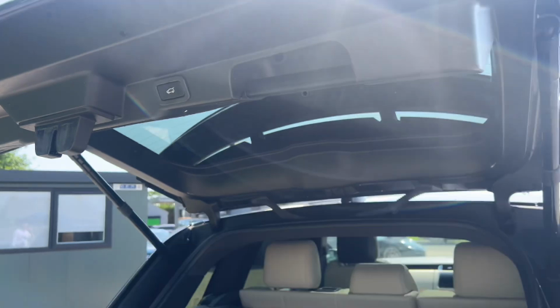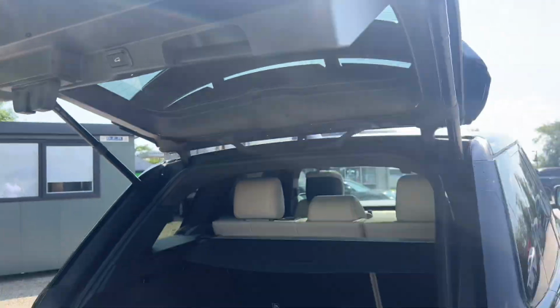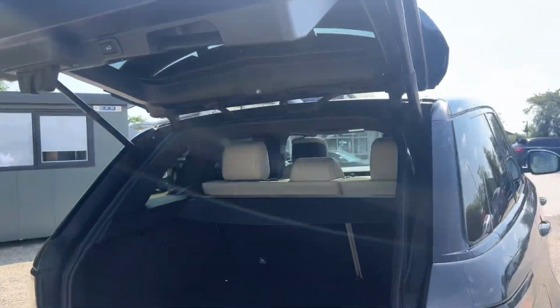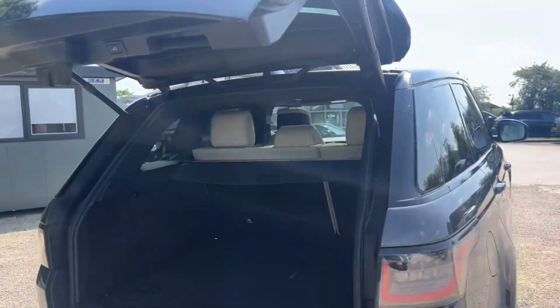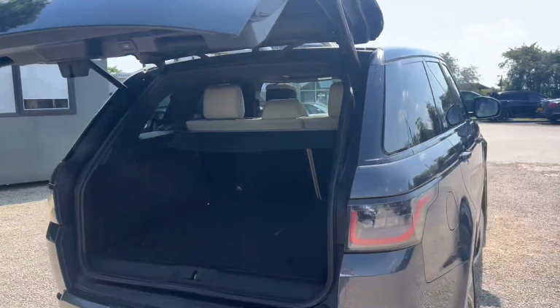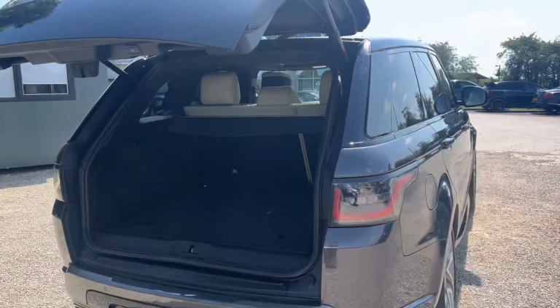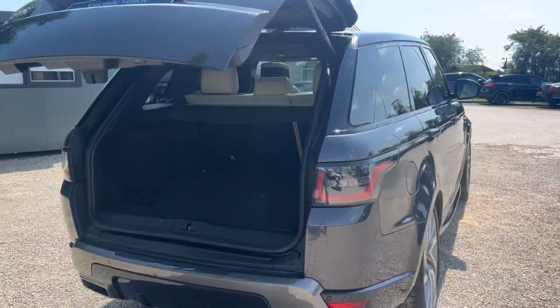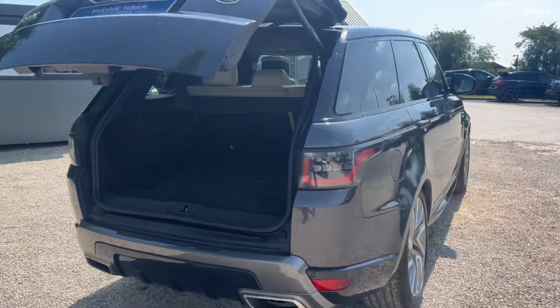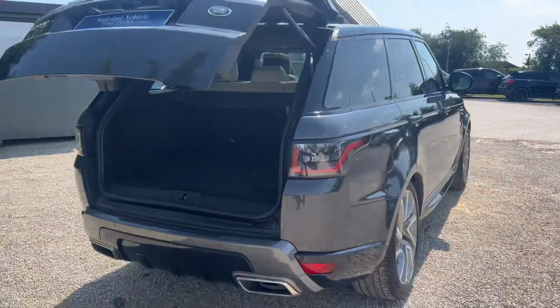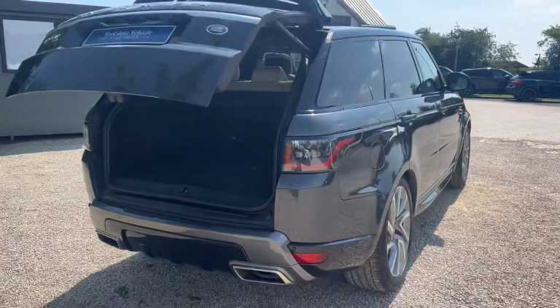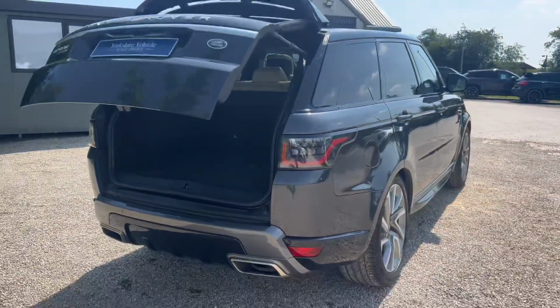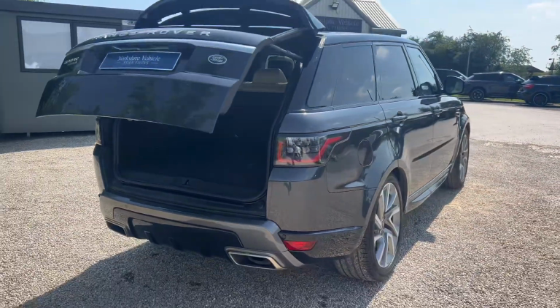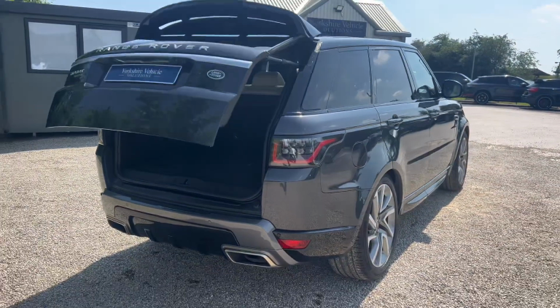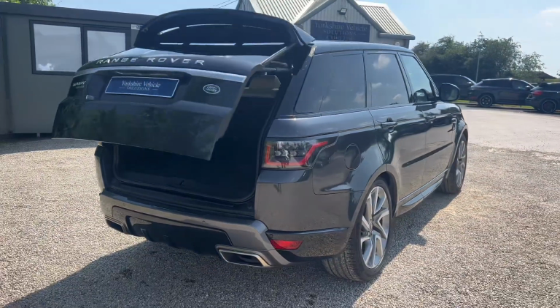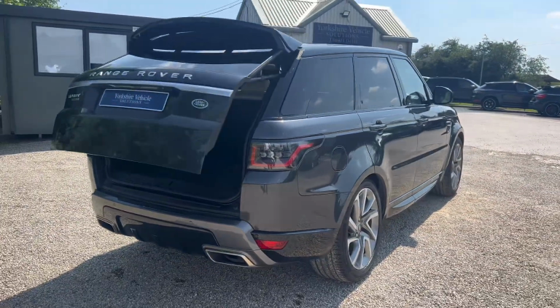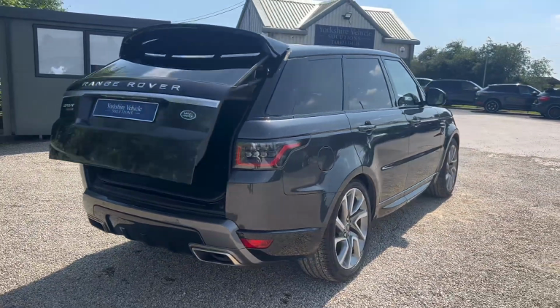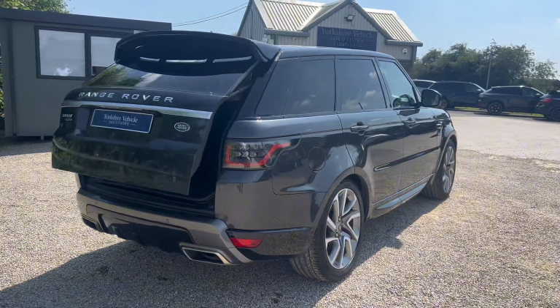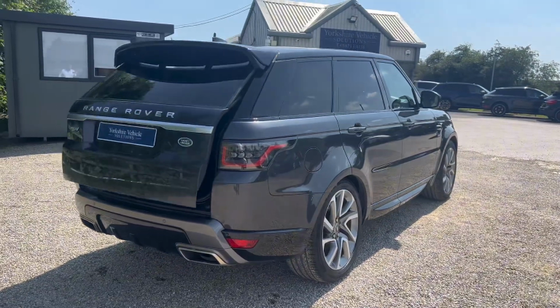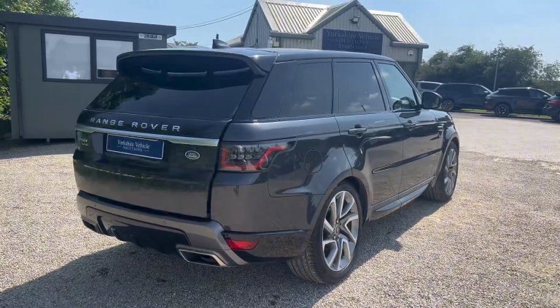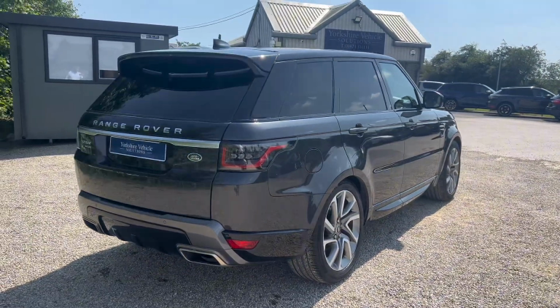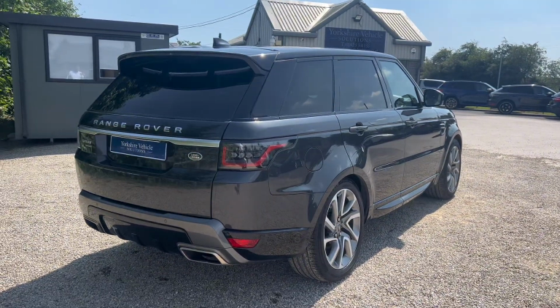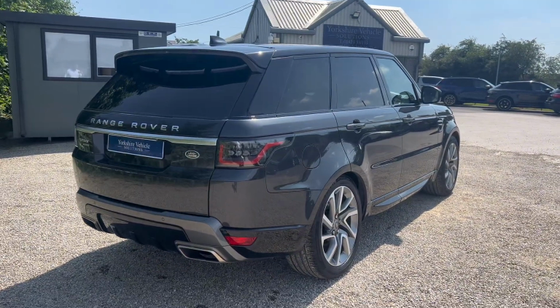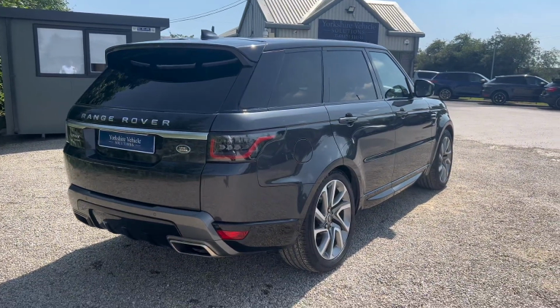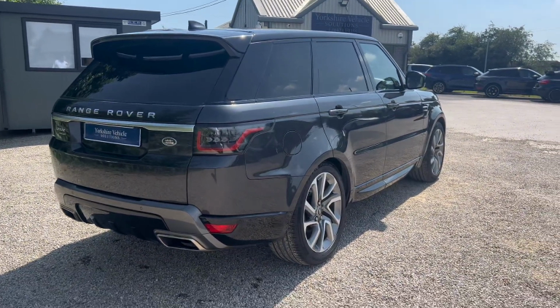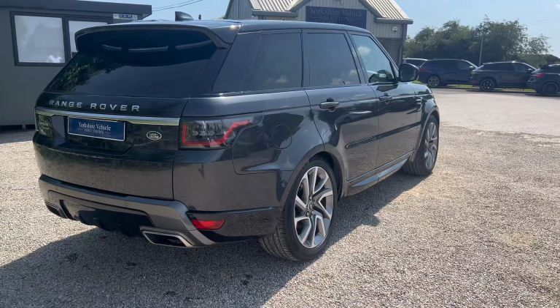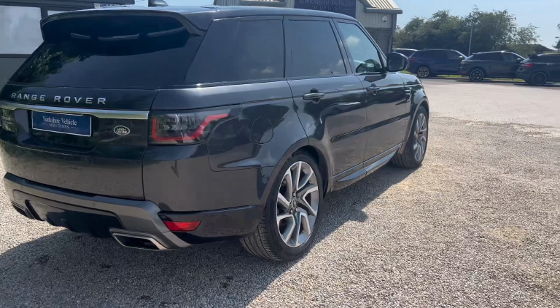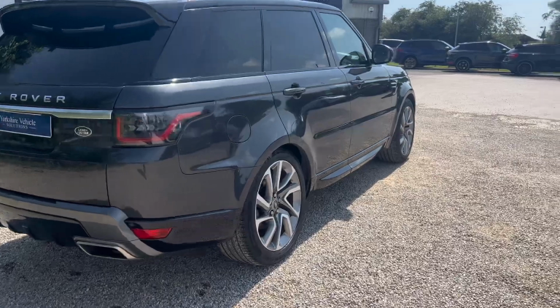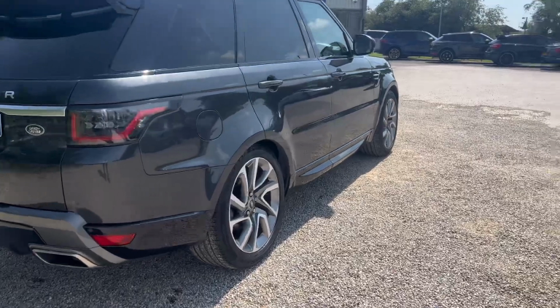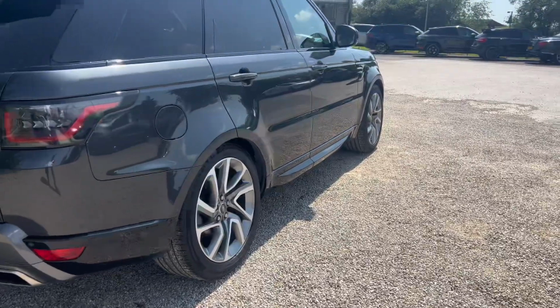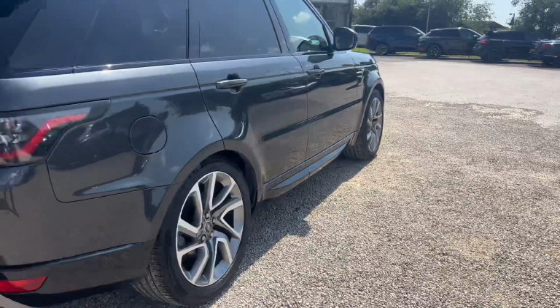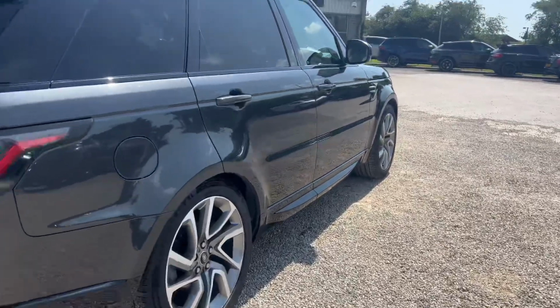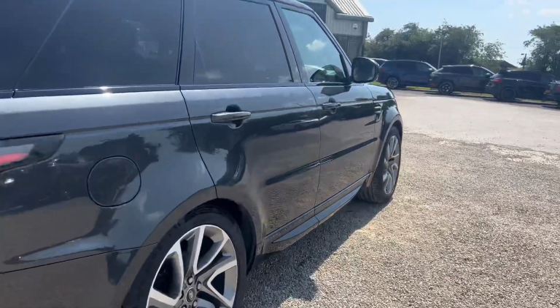The car has a full Land Rover and specialist service history, and two owners in total. It has been well looked after.